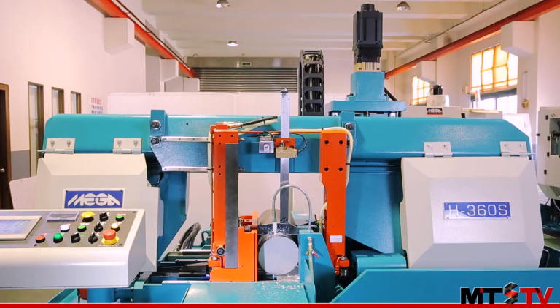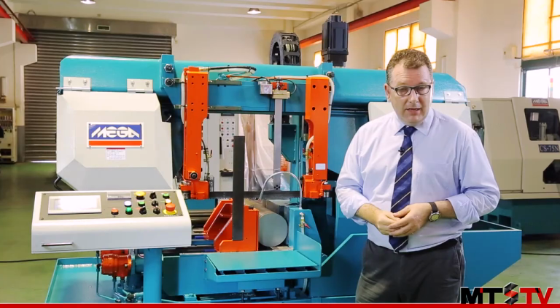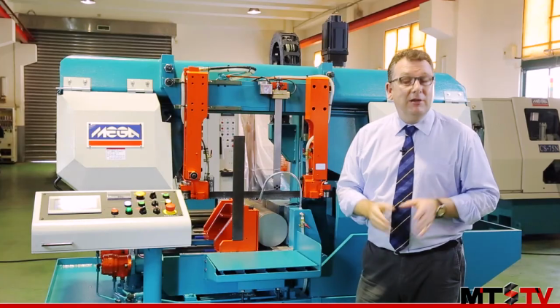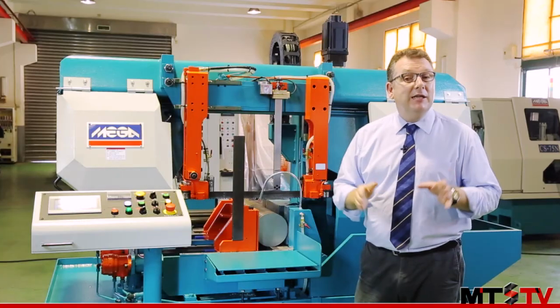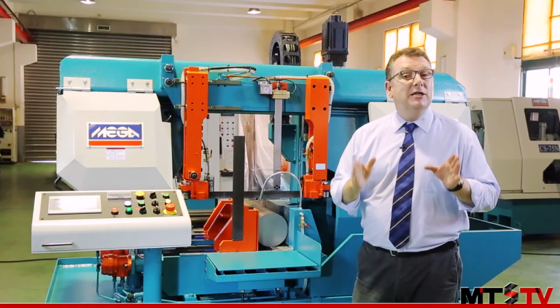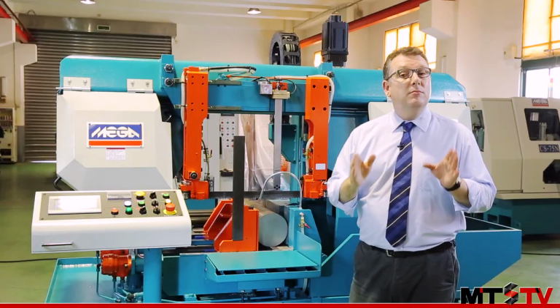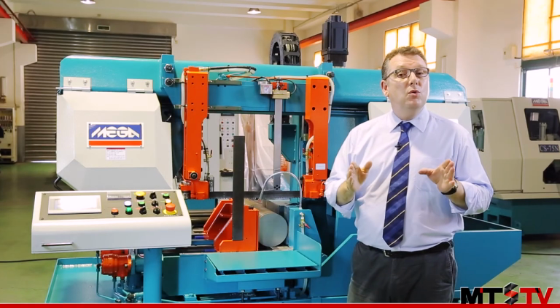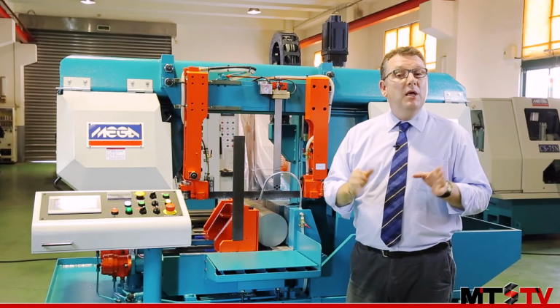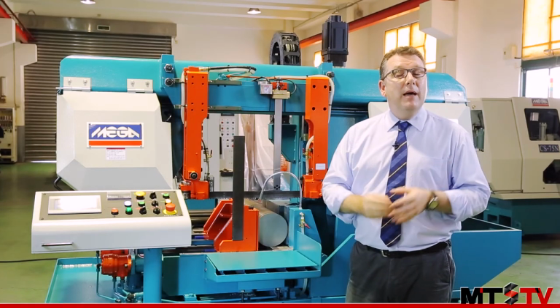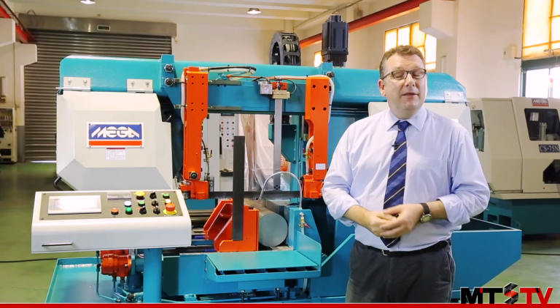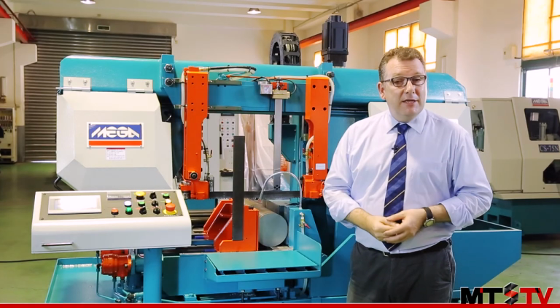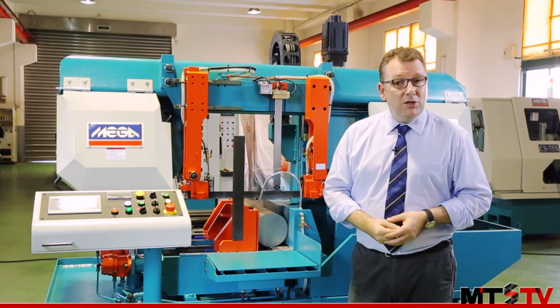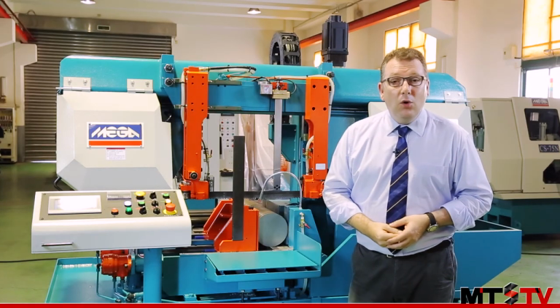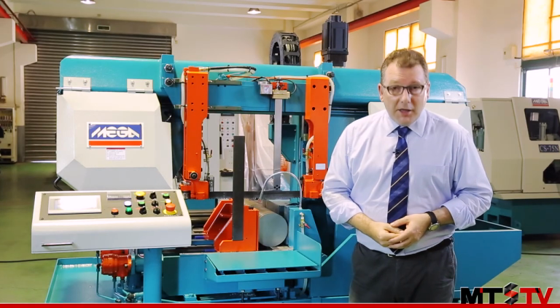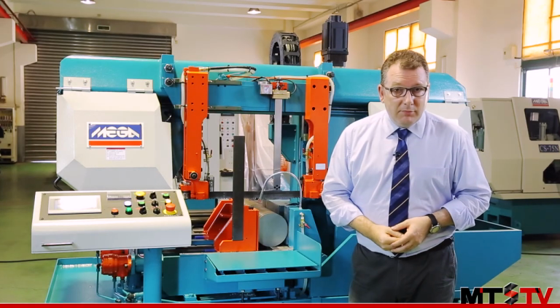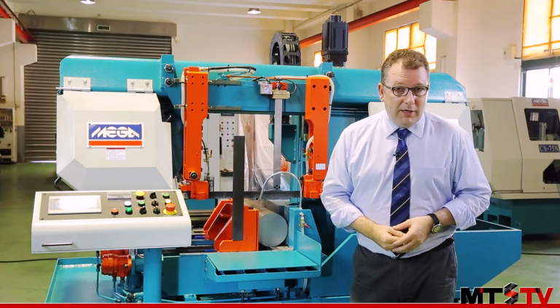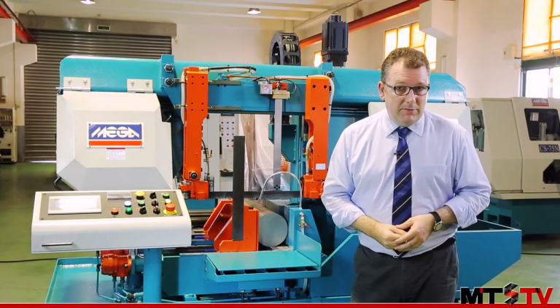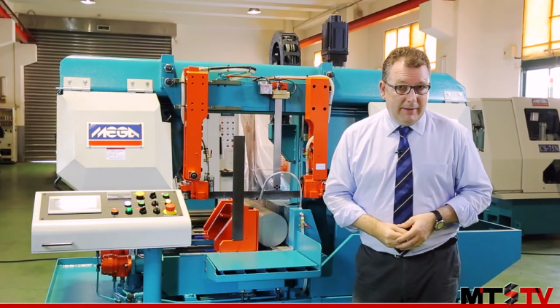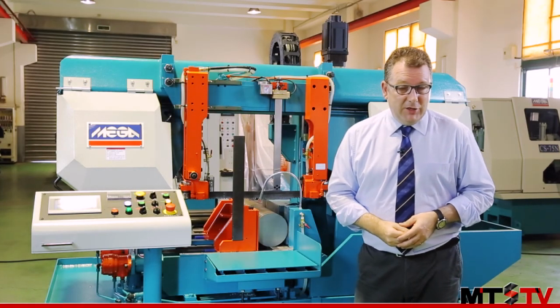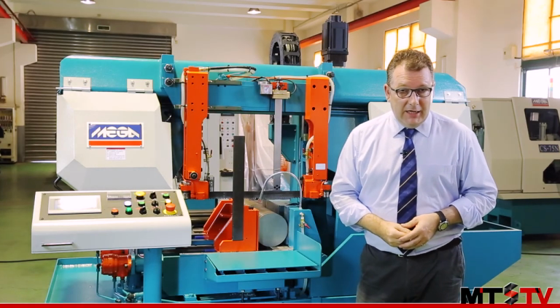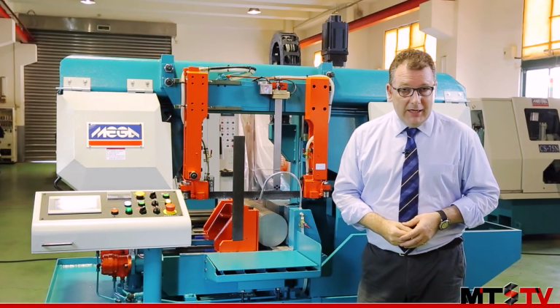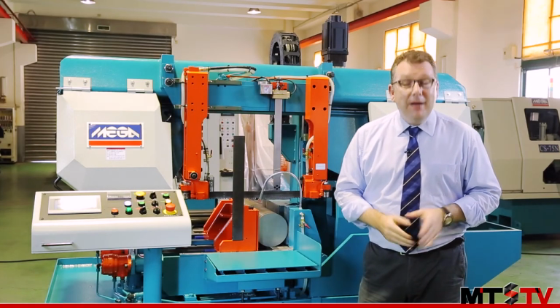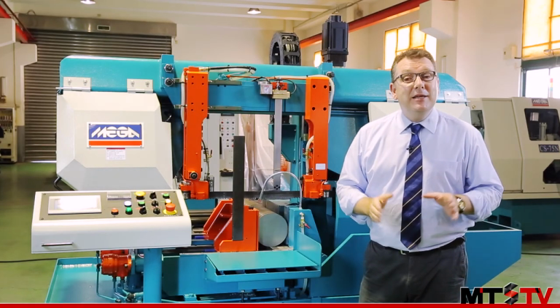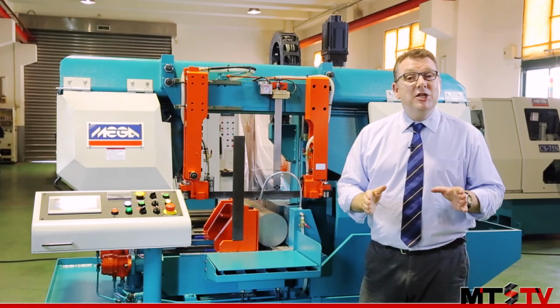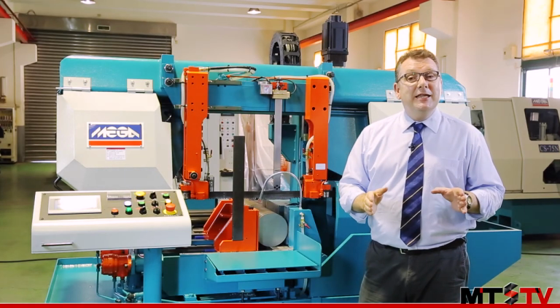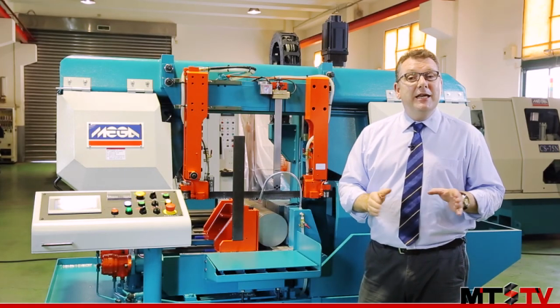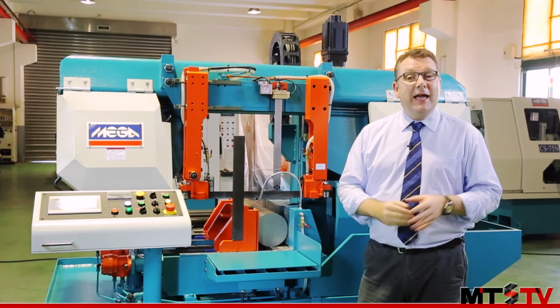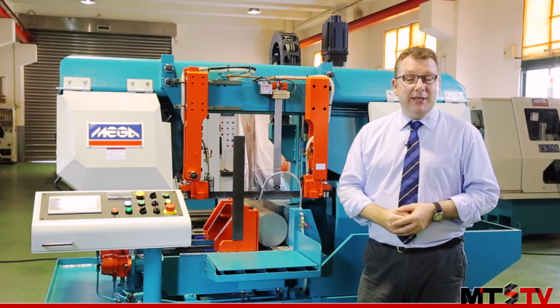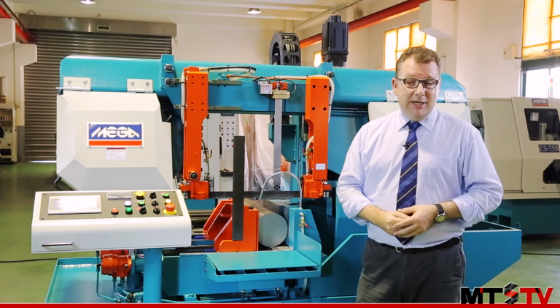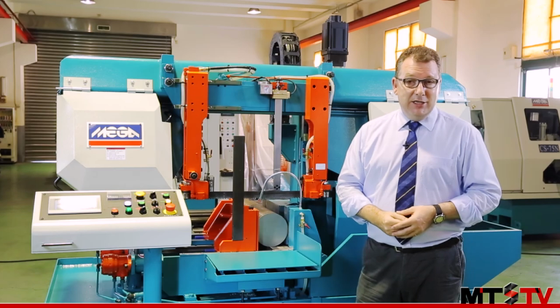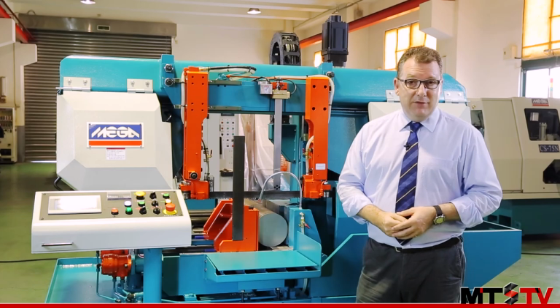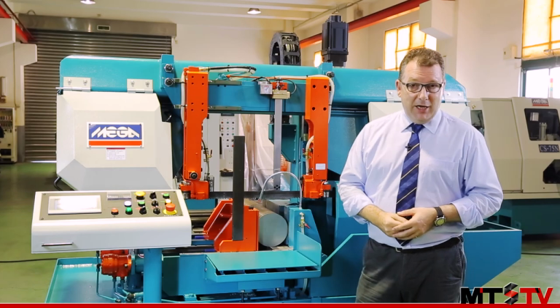If you'd like to learn more about this or other products from Megamachine, please check the link at the end of this video.